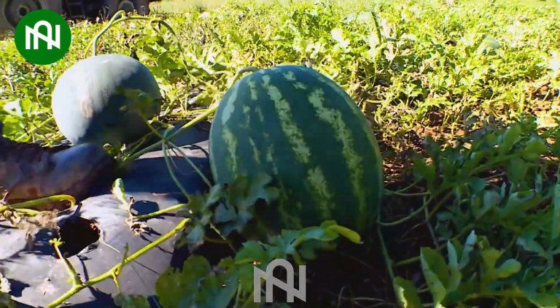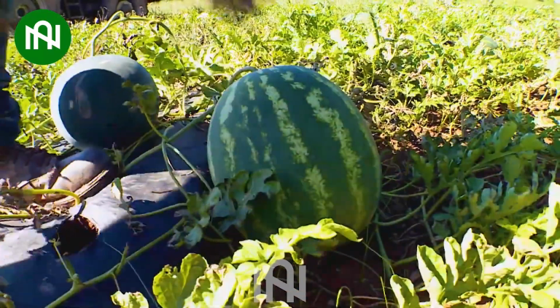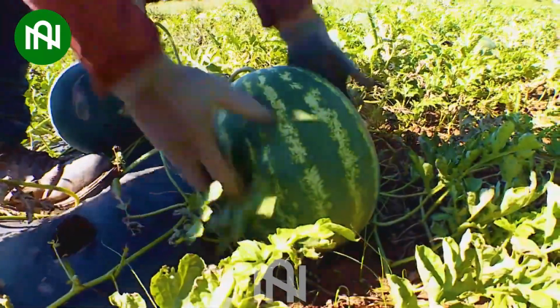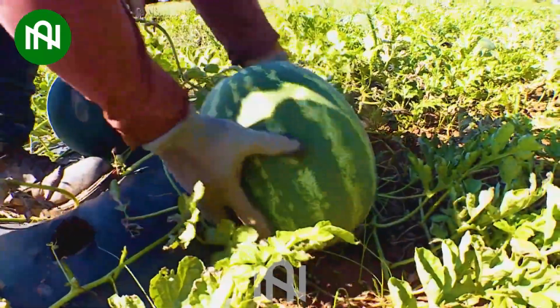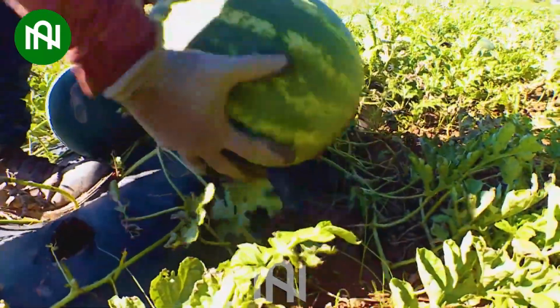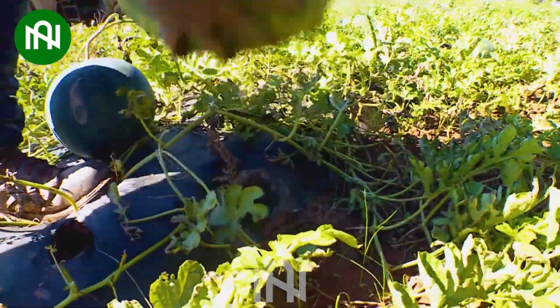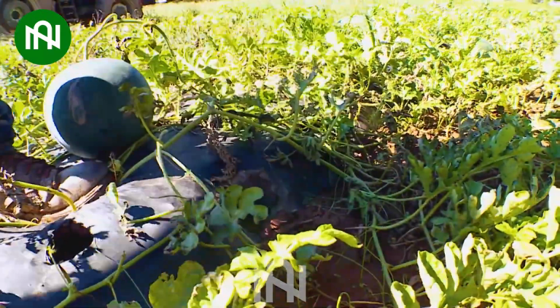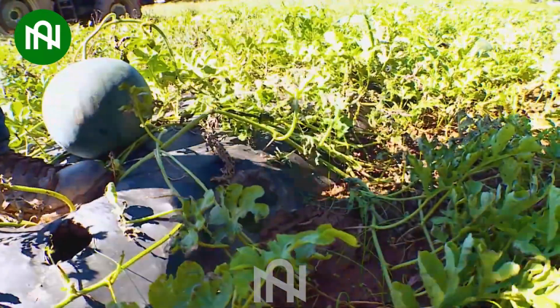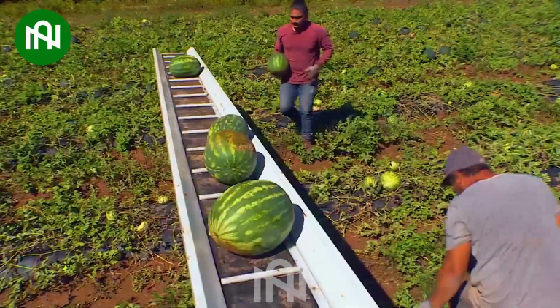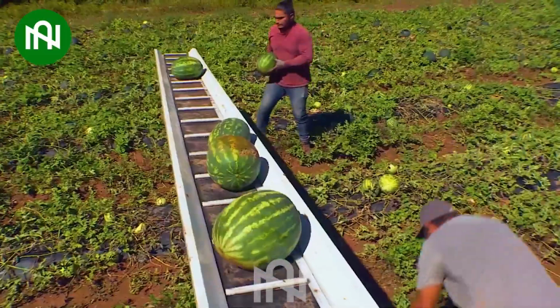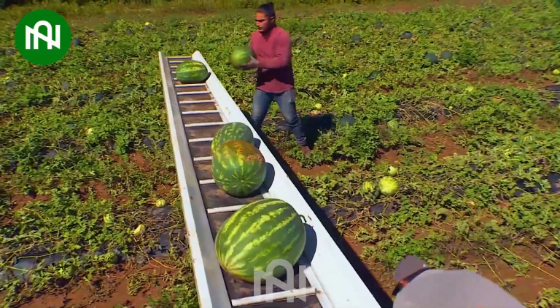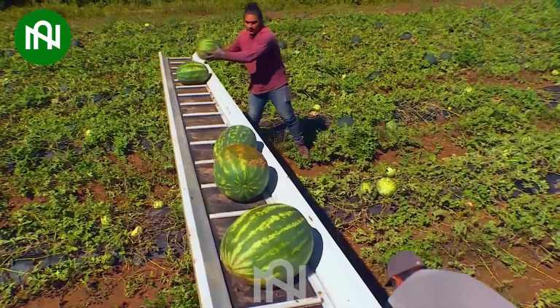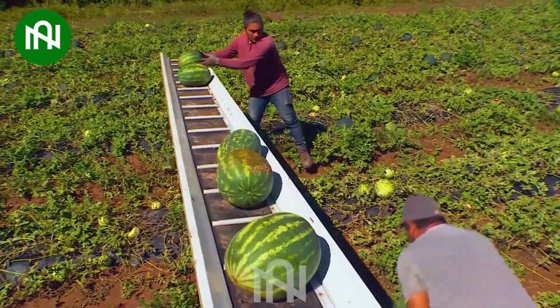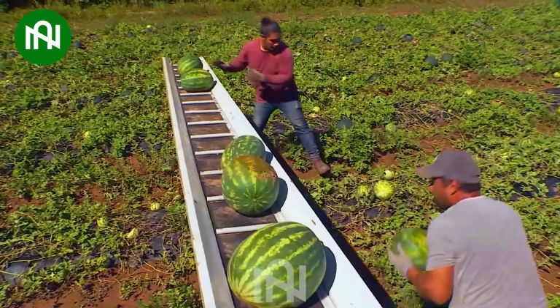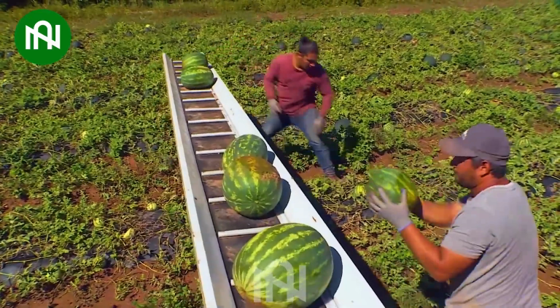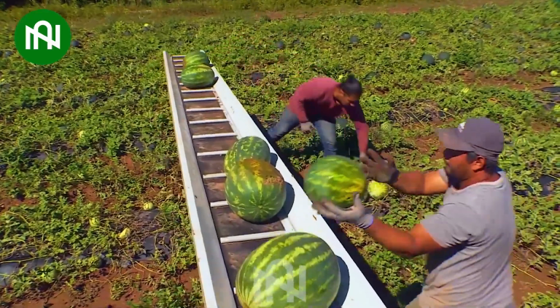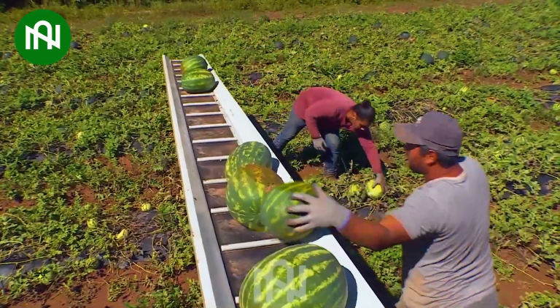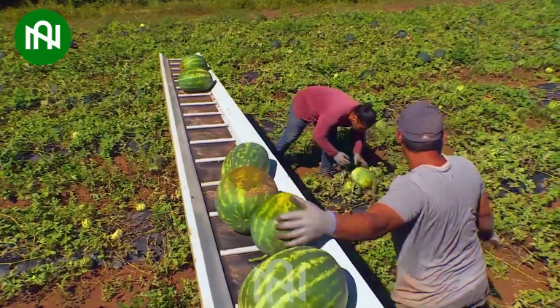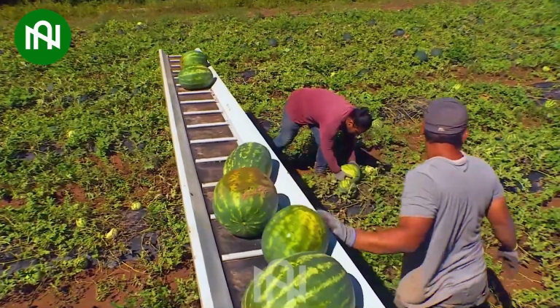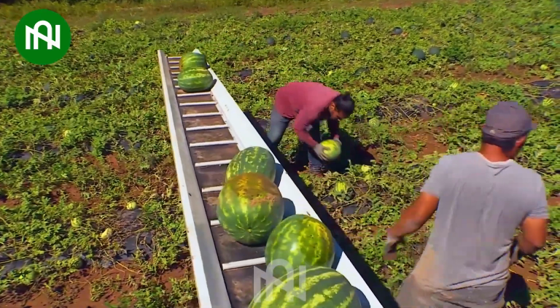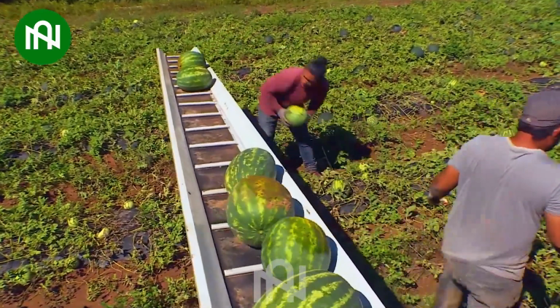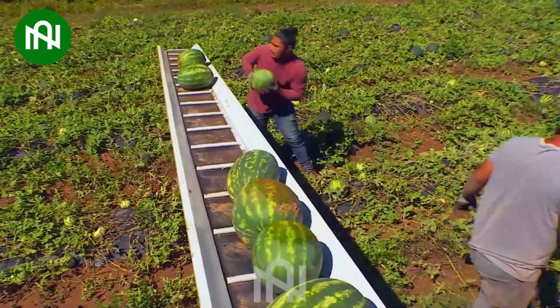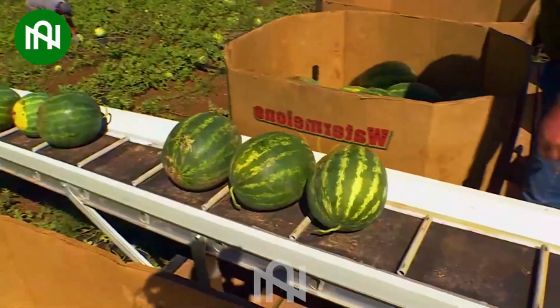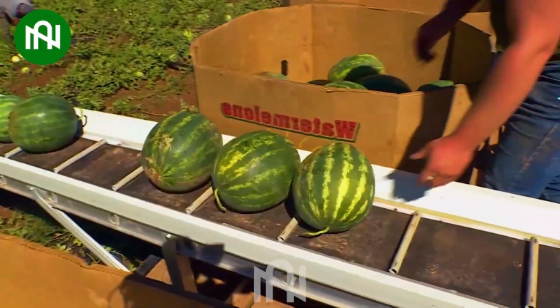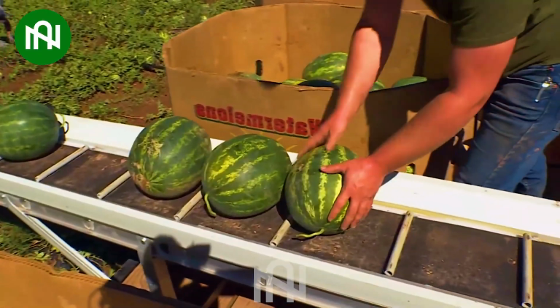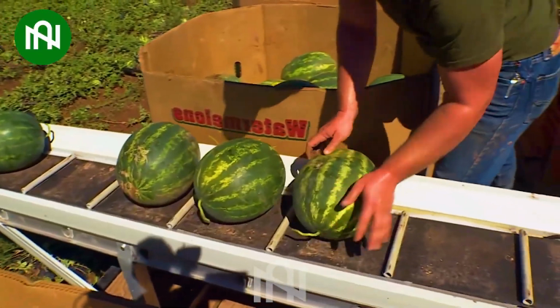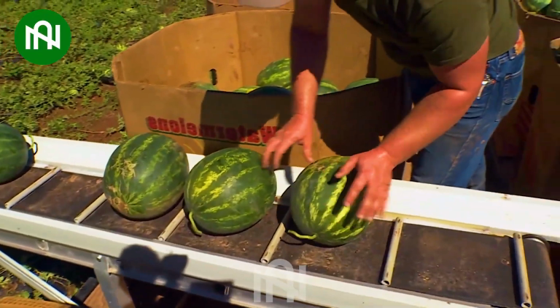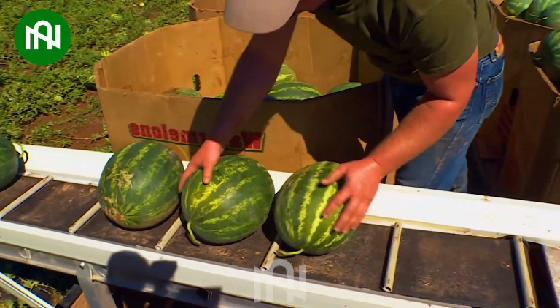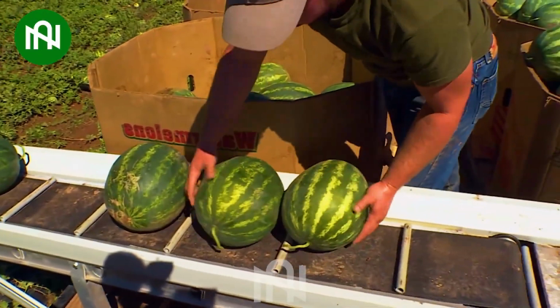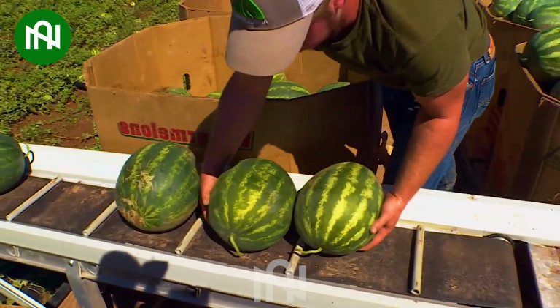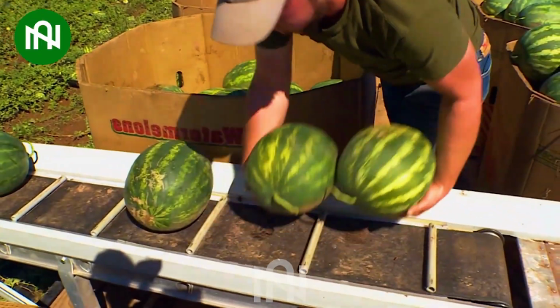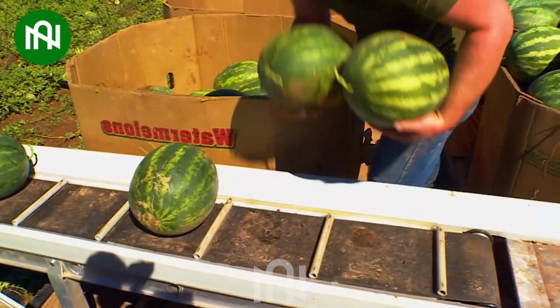Impressive! A perfect machine makes loading watermelons onto trucks after harvesting easier and faster than ever.